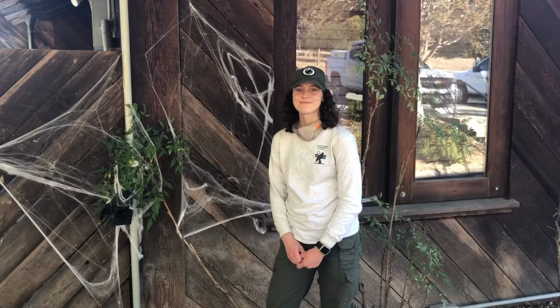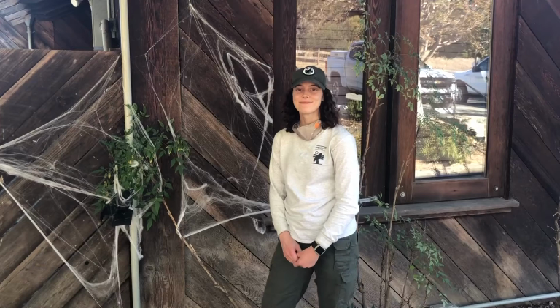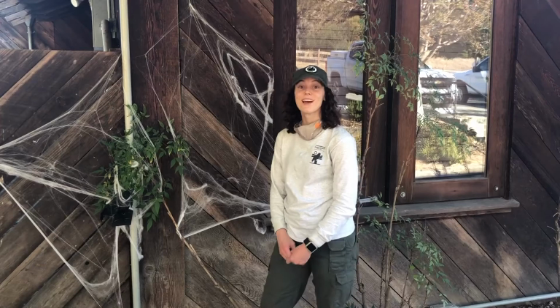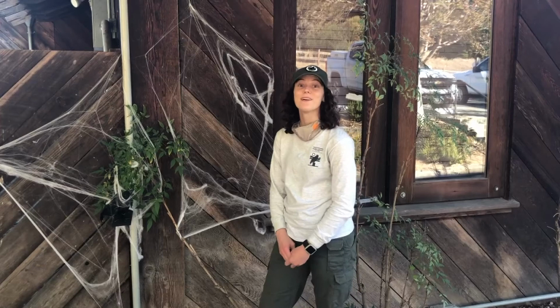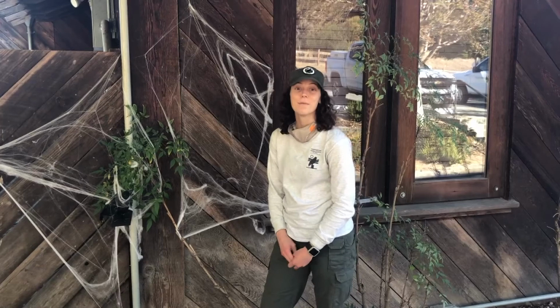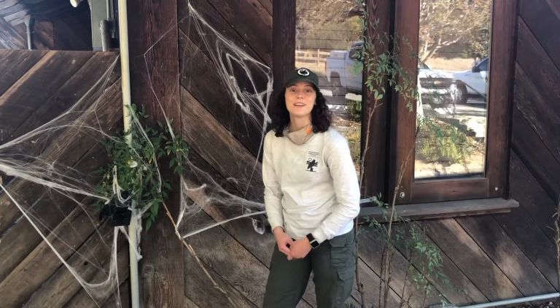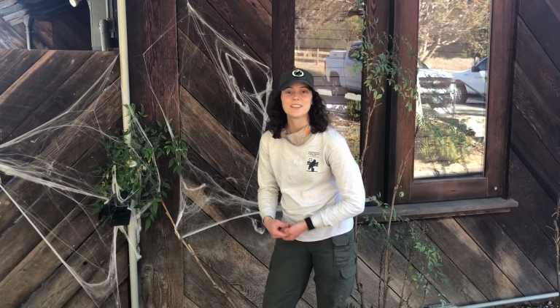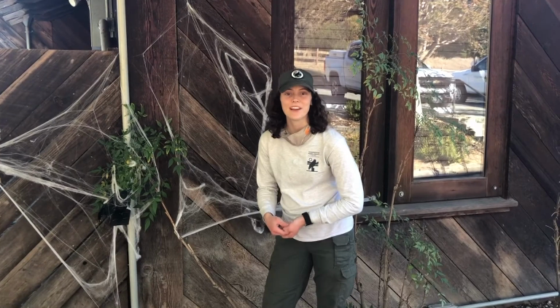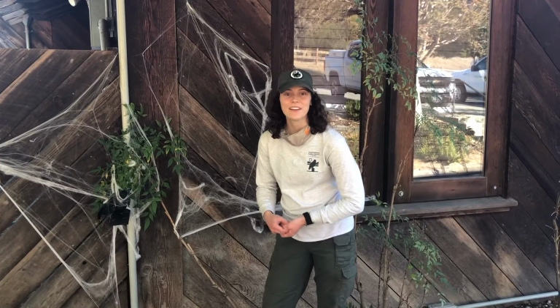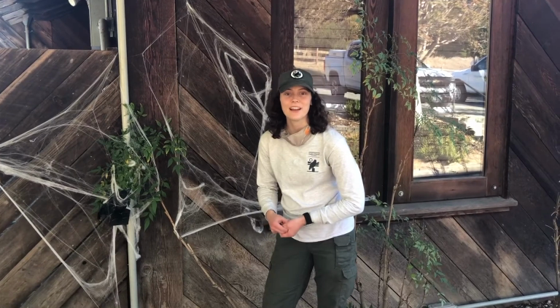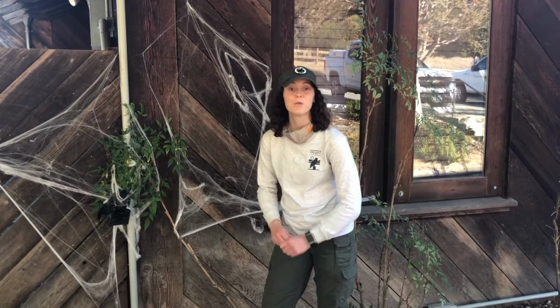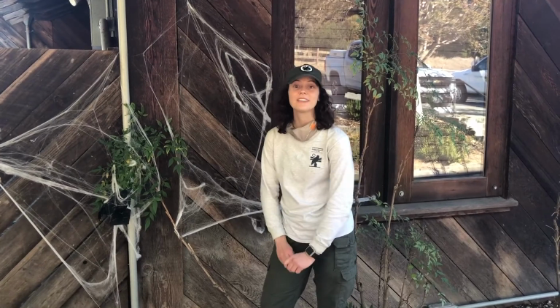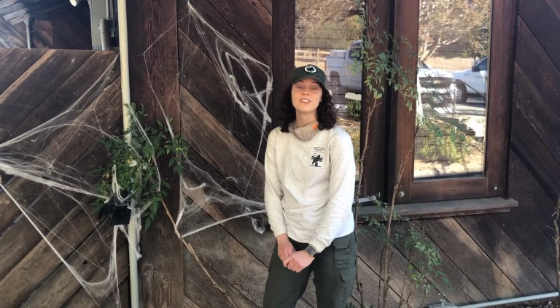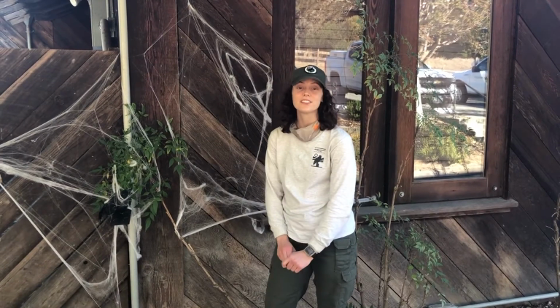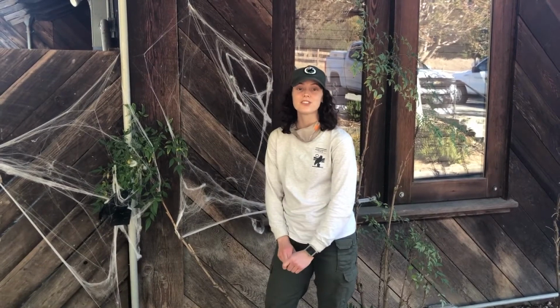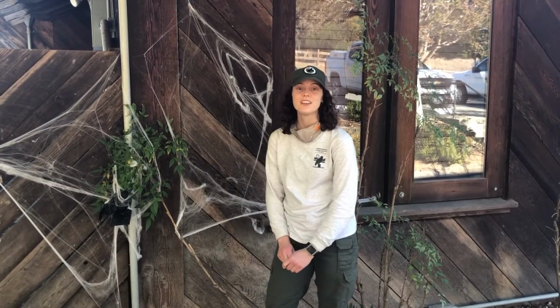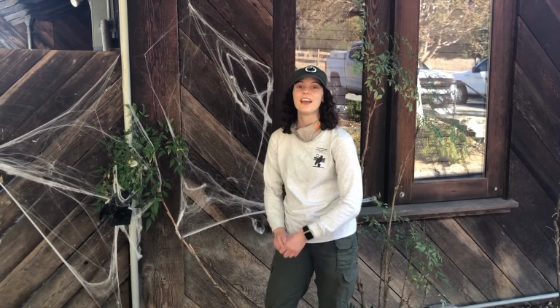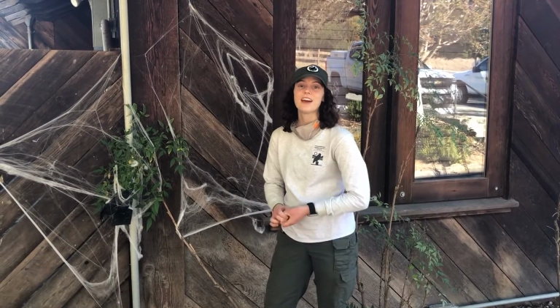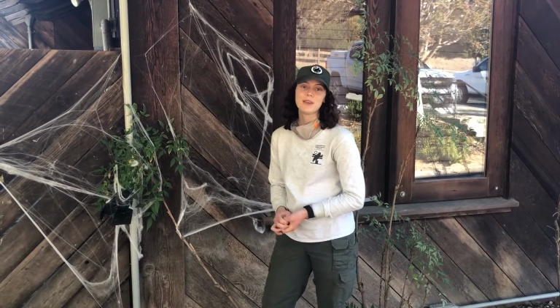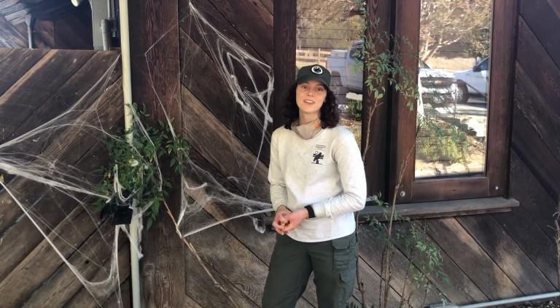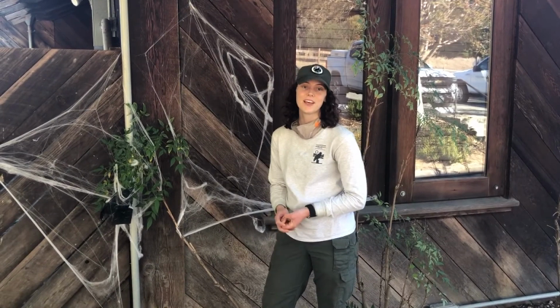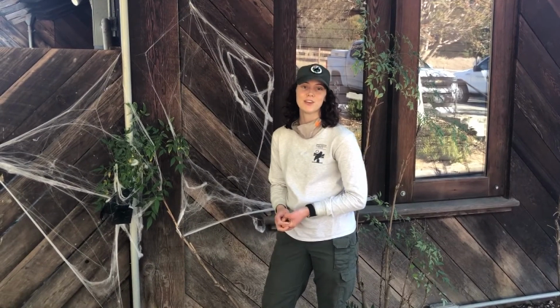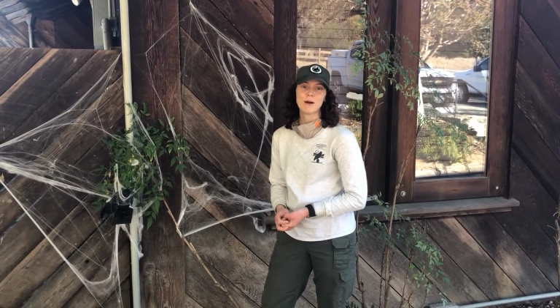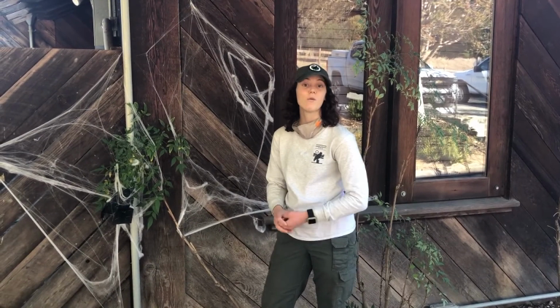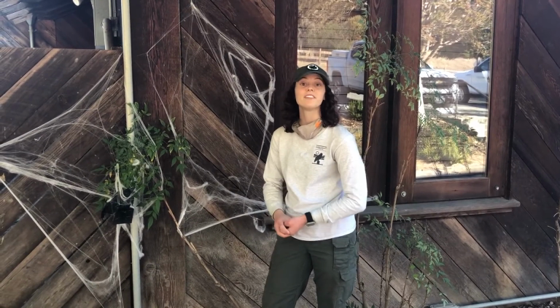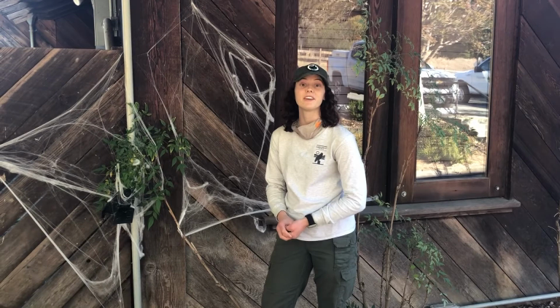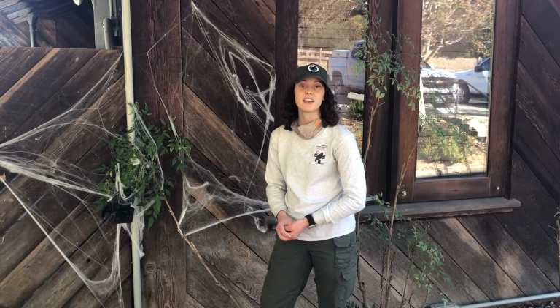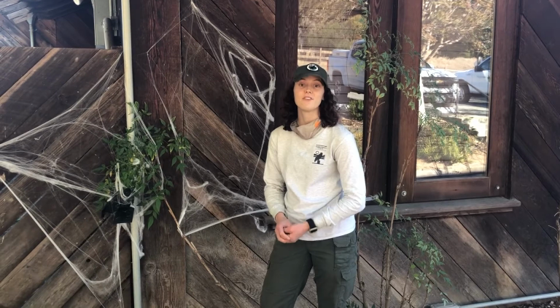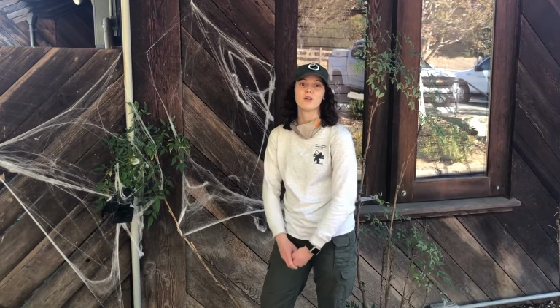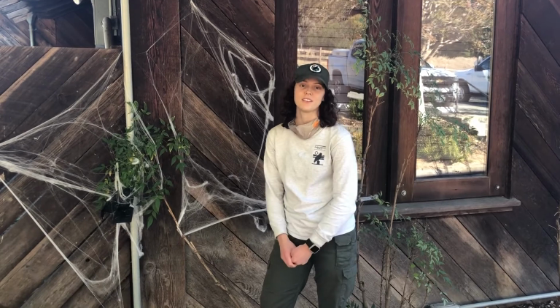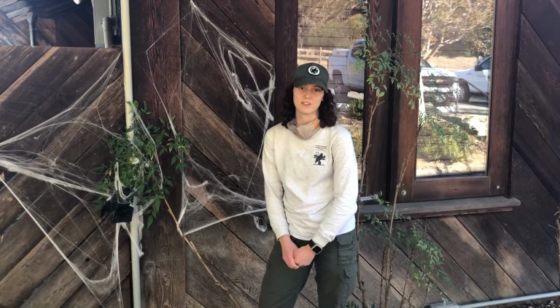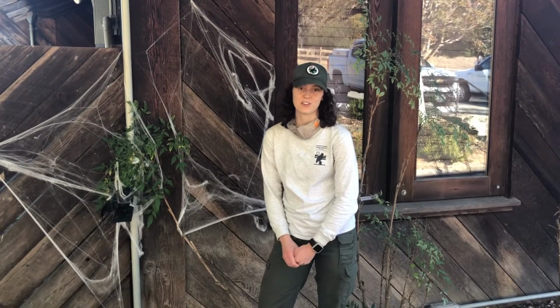Hello, my name is Erin and I'm the wildlife technician, and I'm here to tell you about wildlife-safe Halloween decorations.